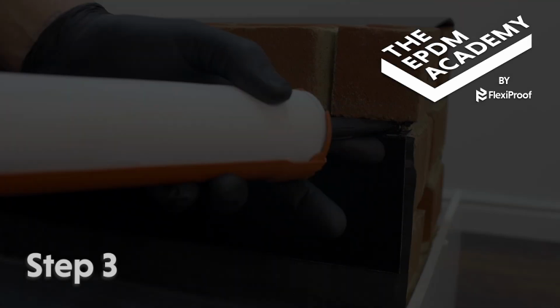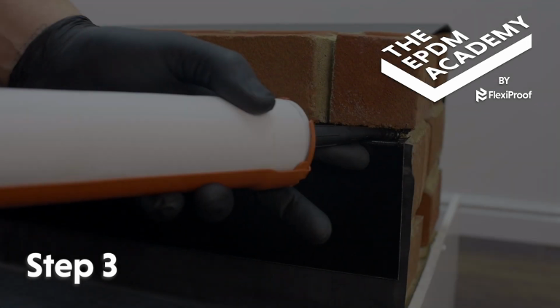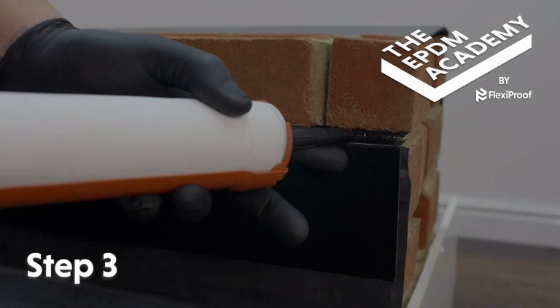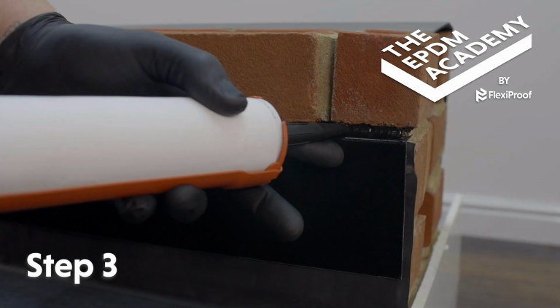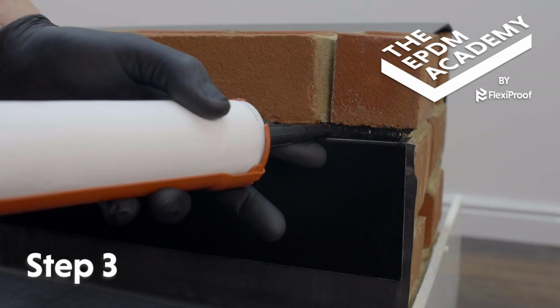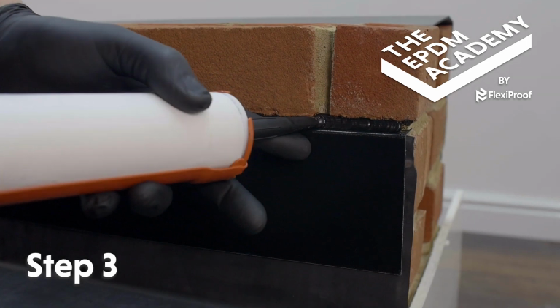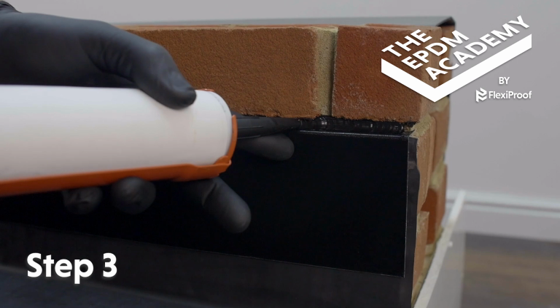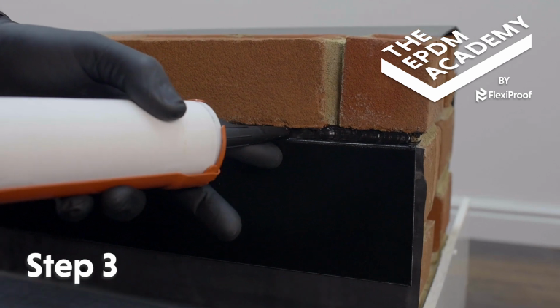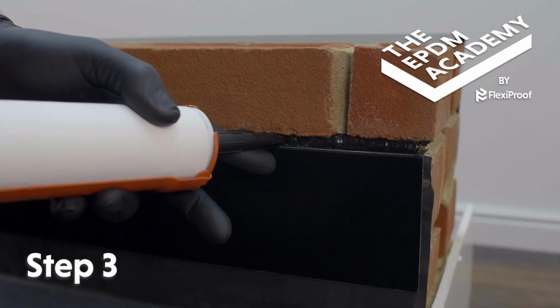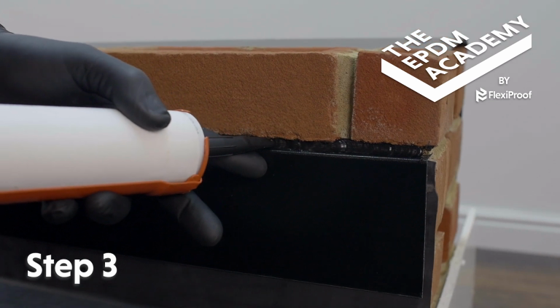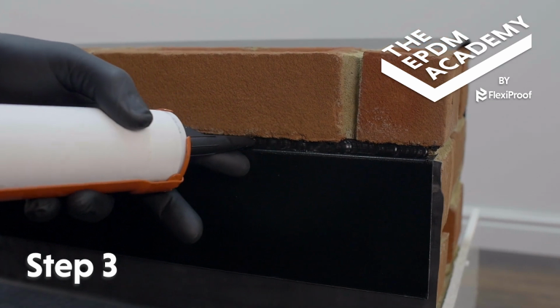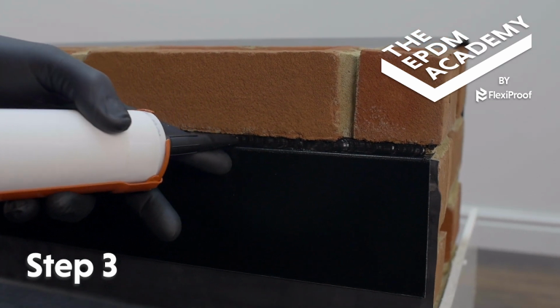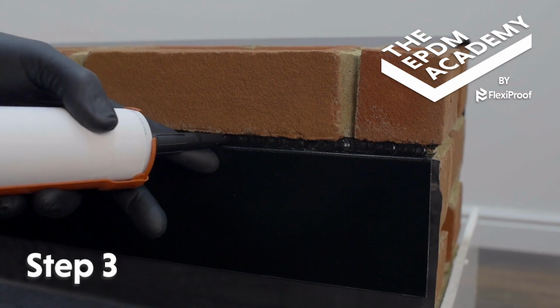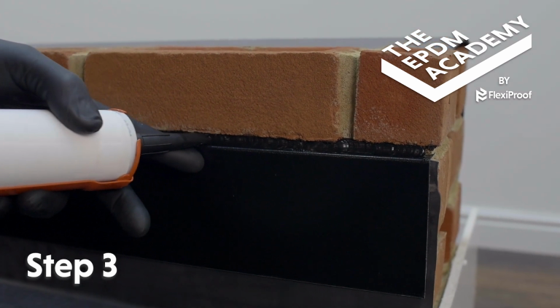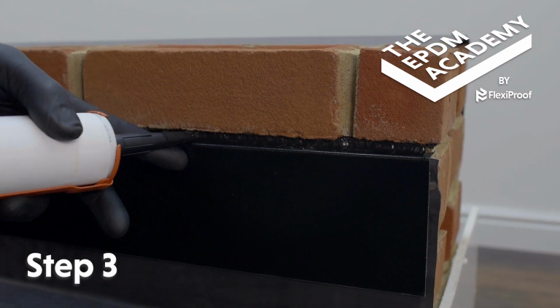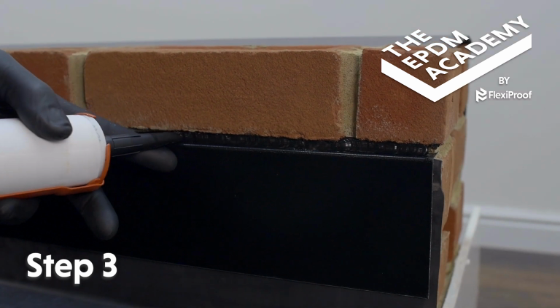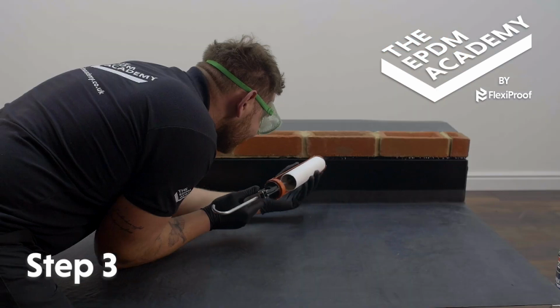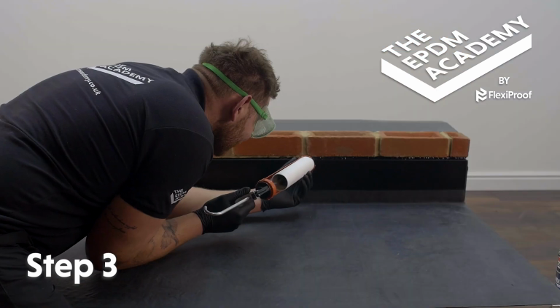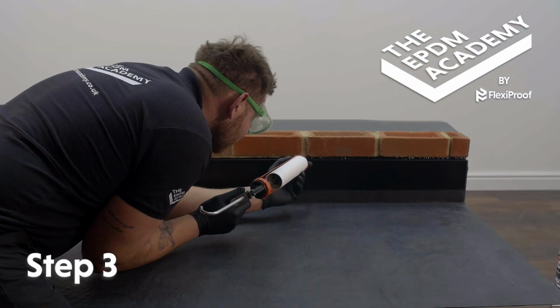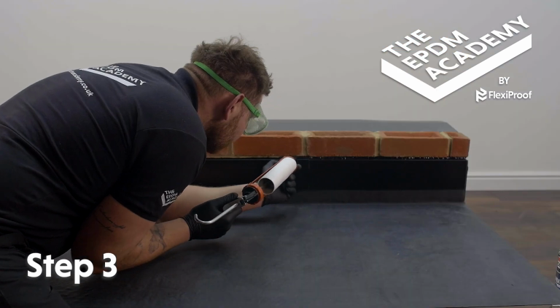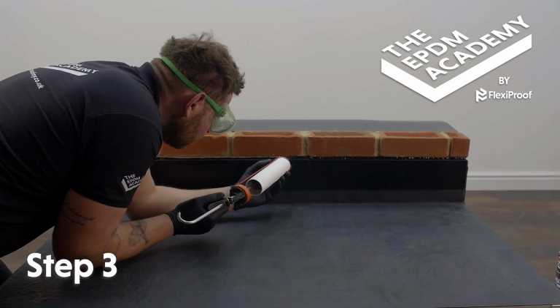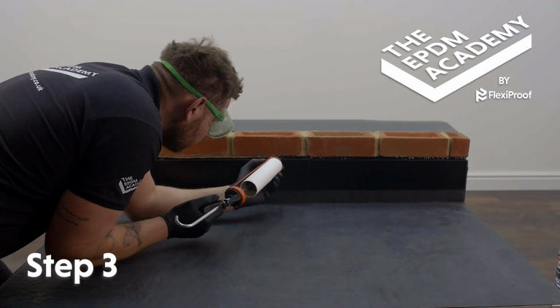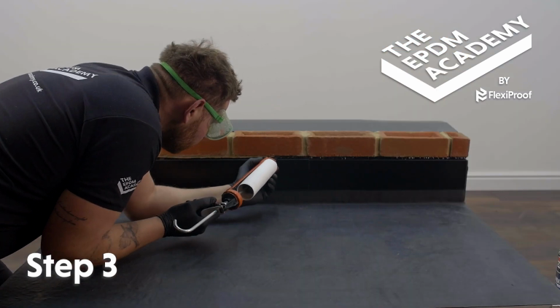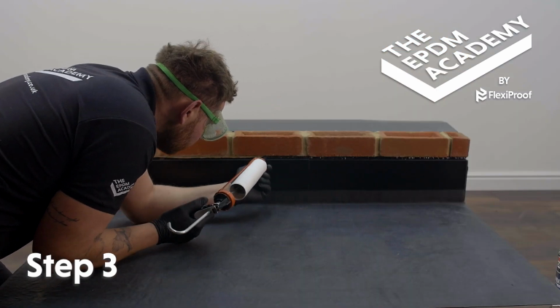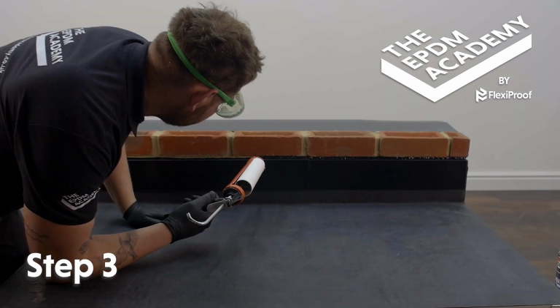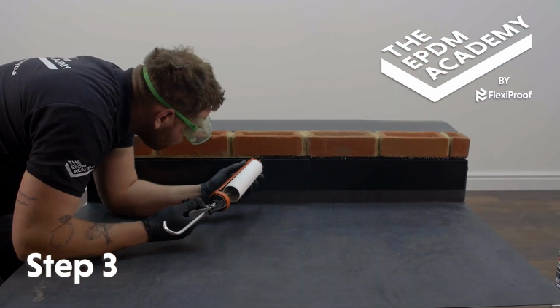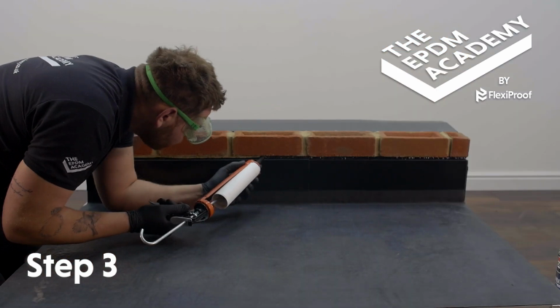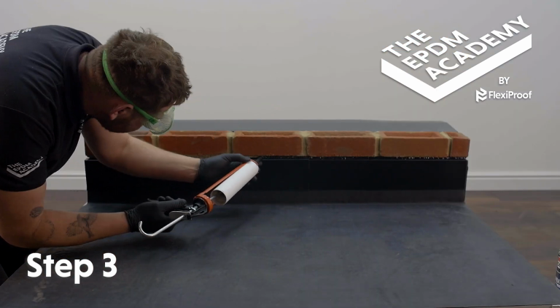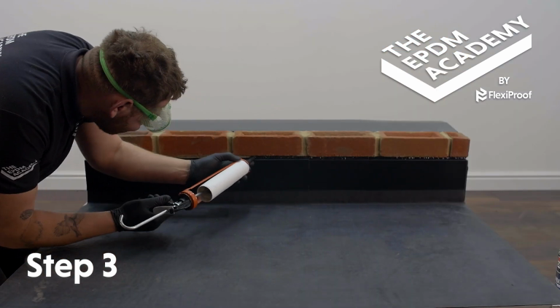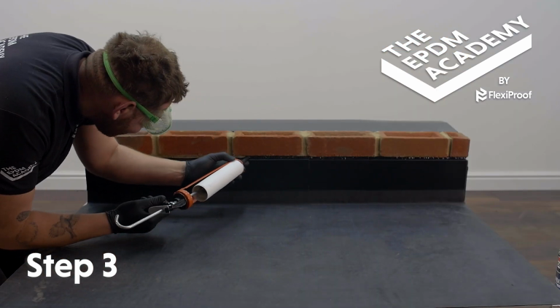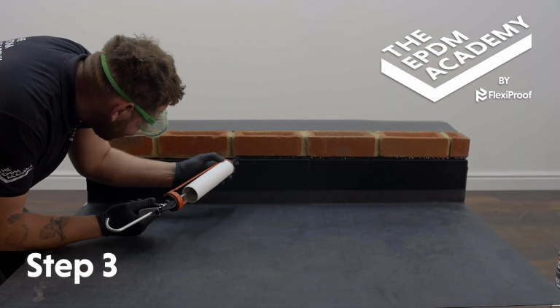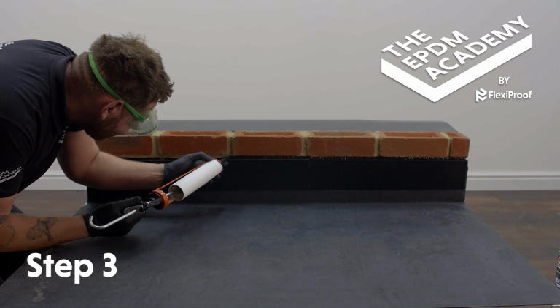Use a sealant gun to pump silicon sealant into the wall chase to seal and secure the metal wall flashing trim in place.